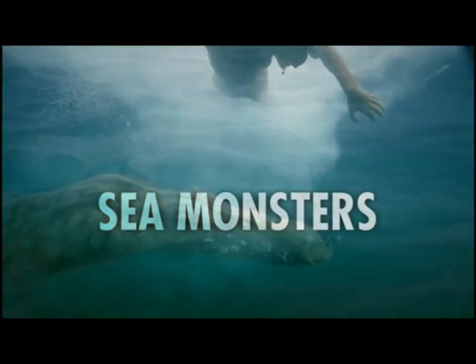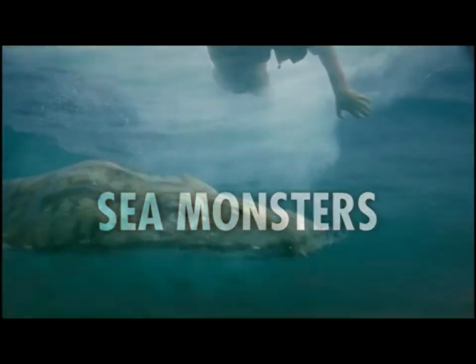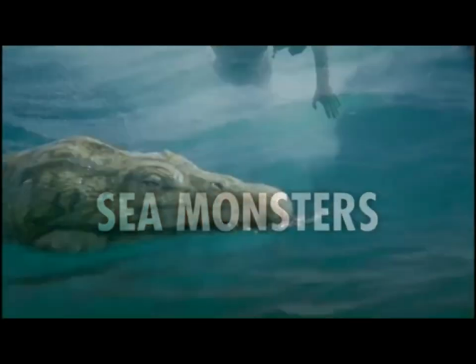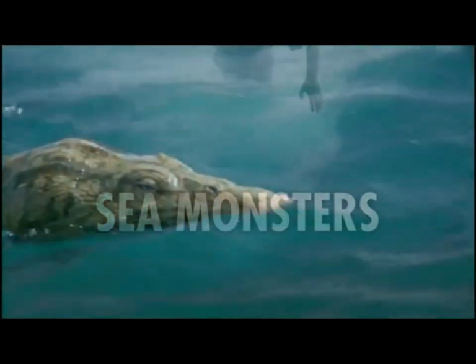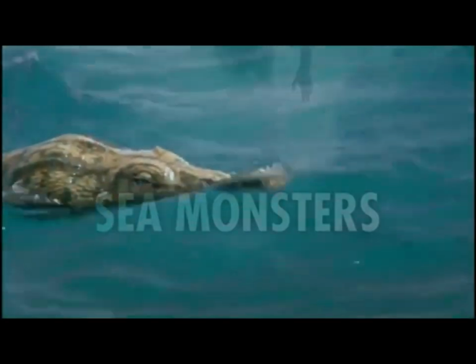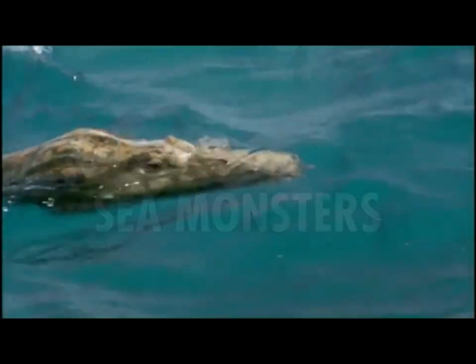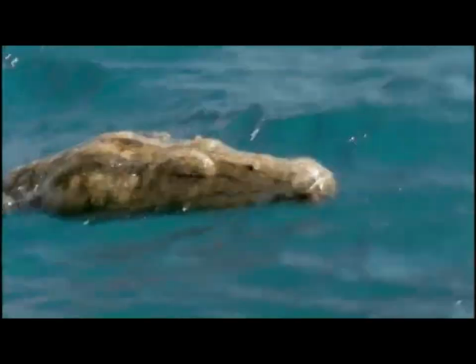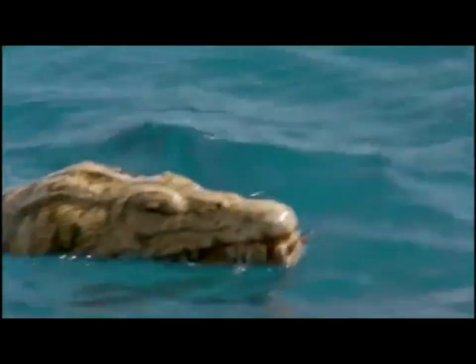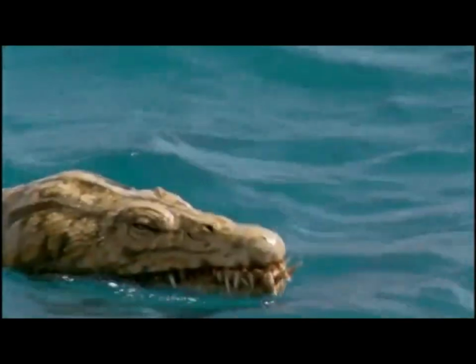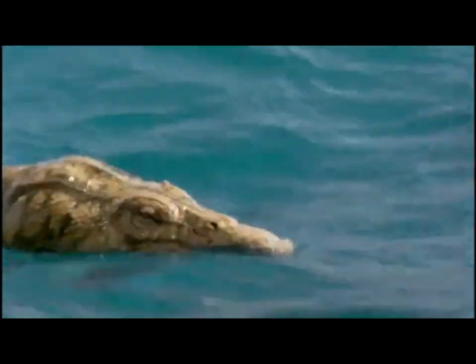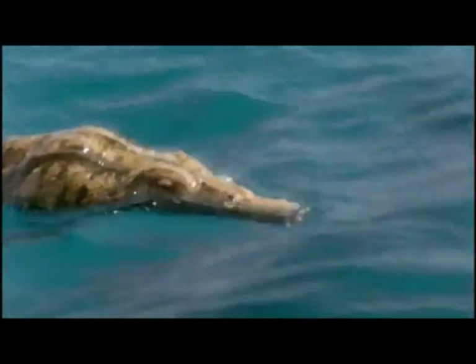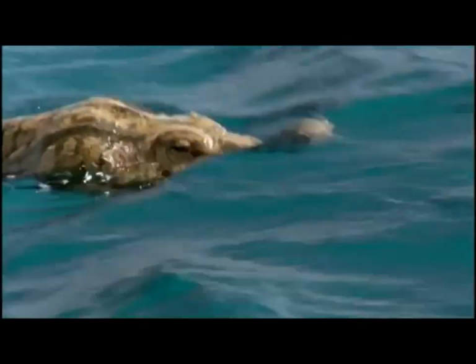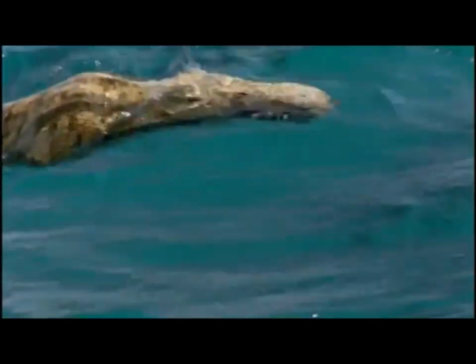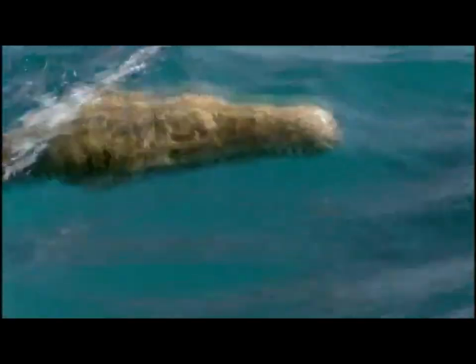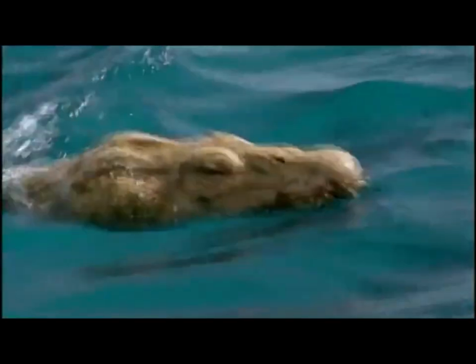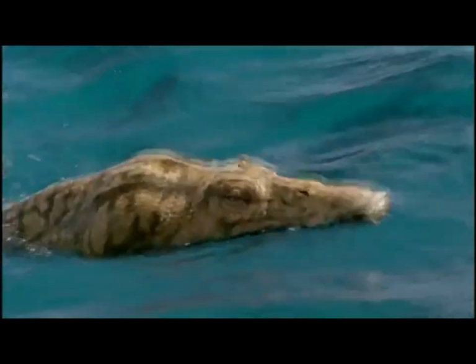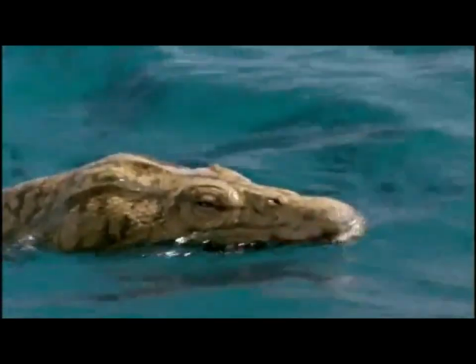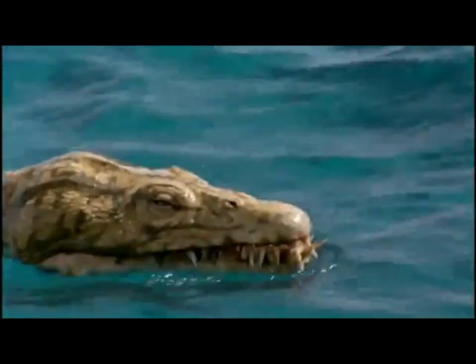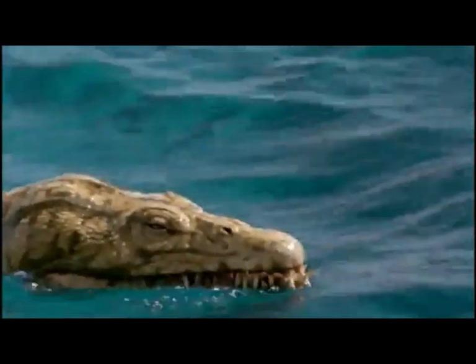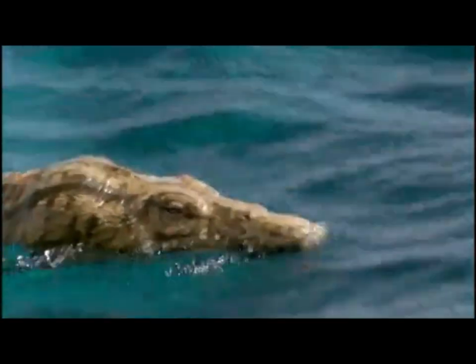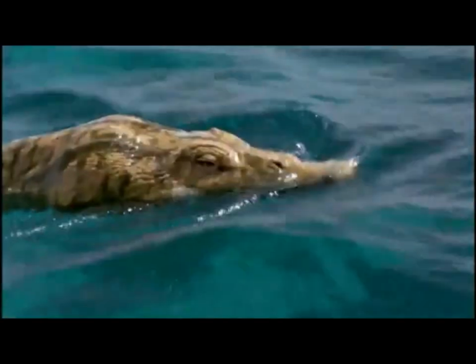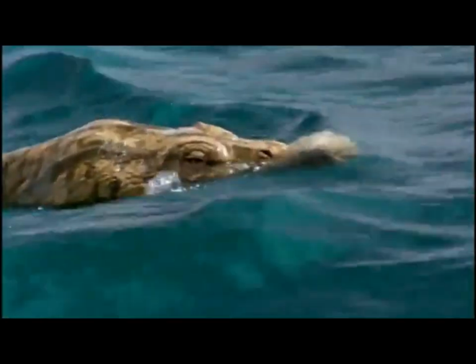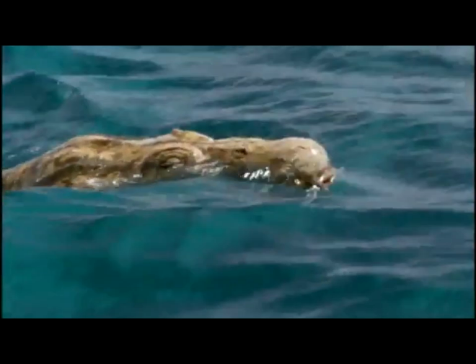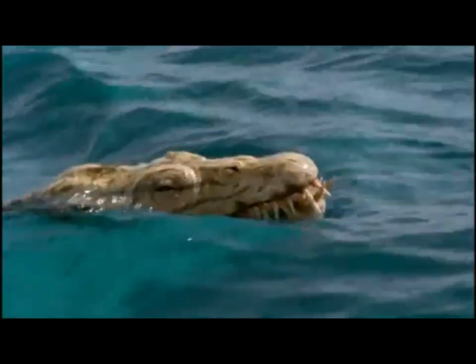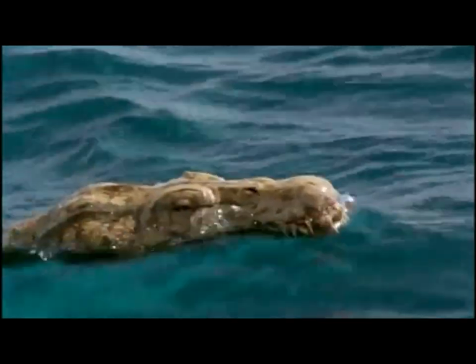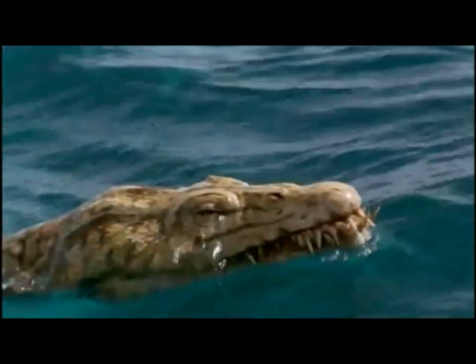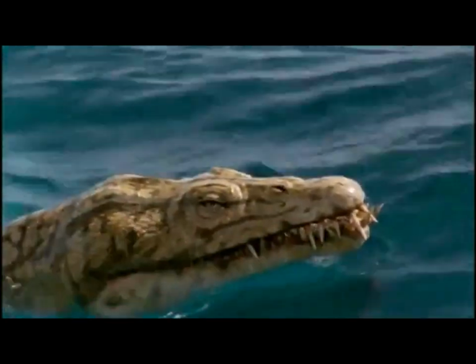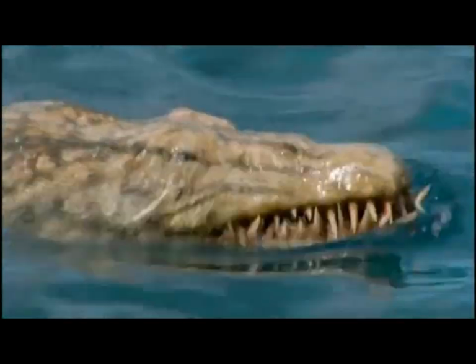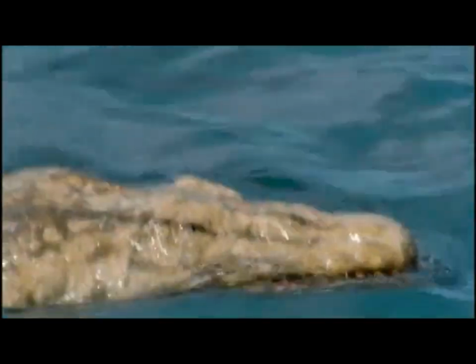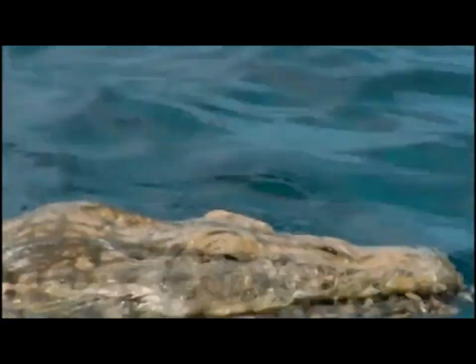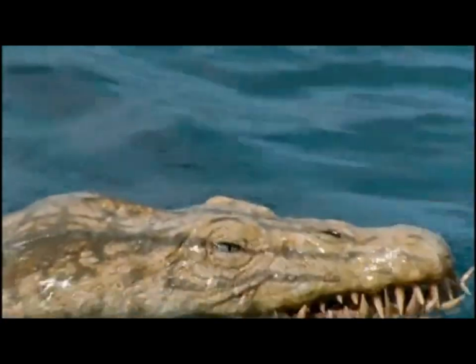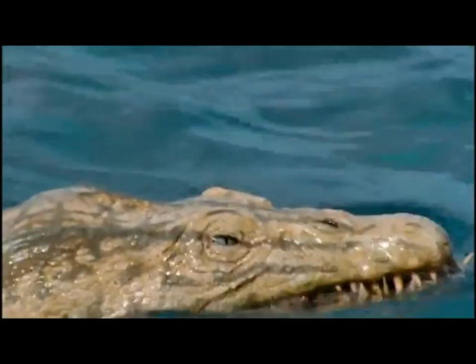Reptiles are easy enough to spot, because they have to come up for air. There was a nothosaur.